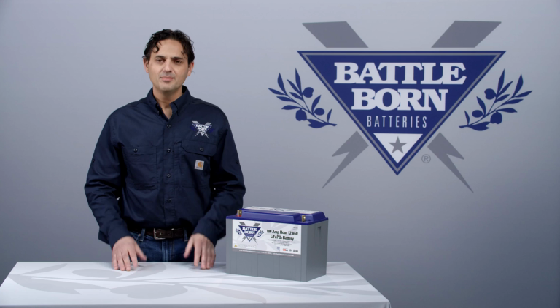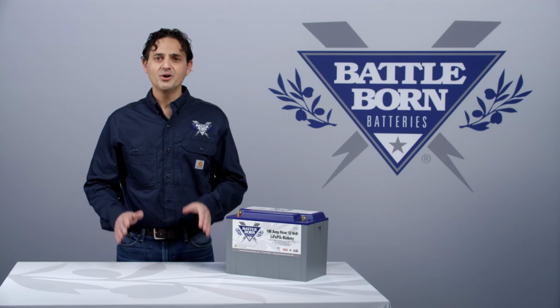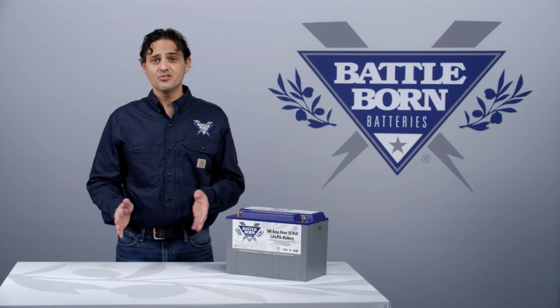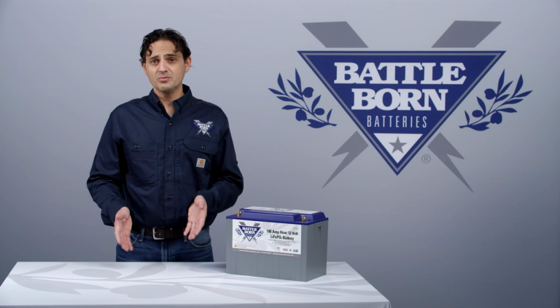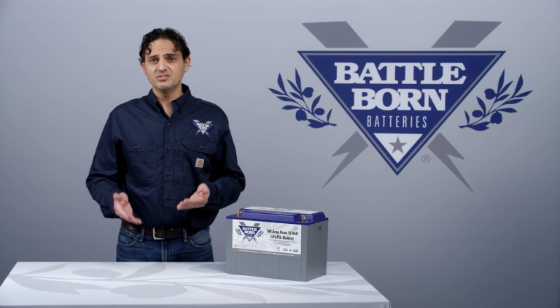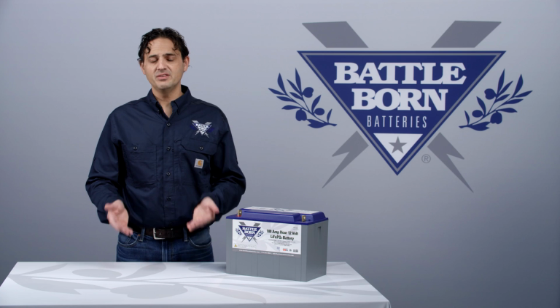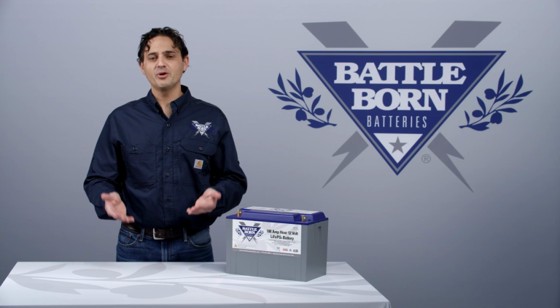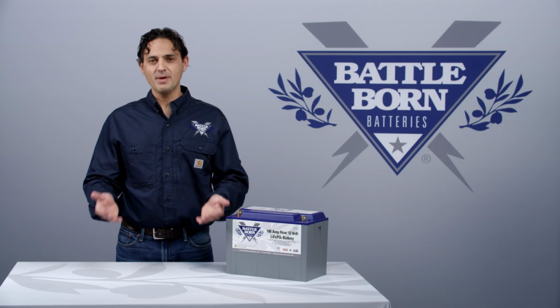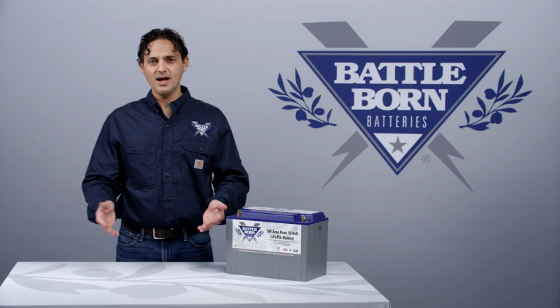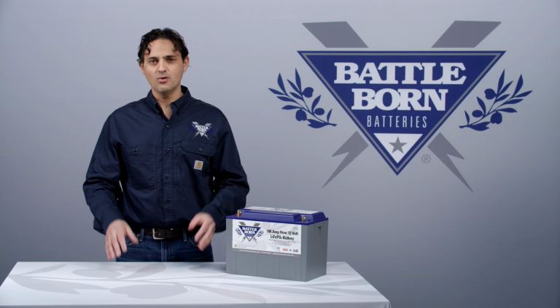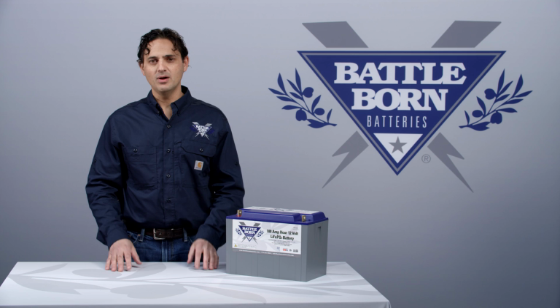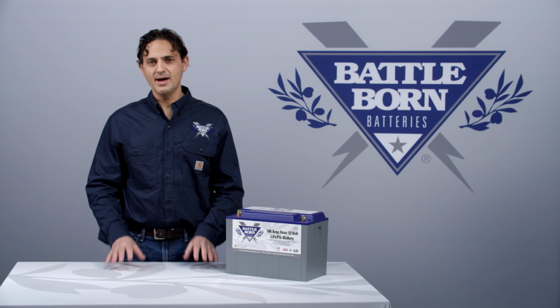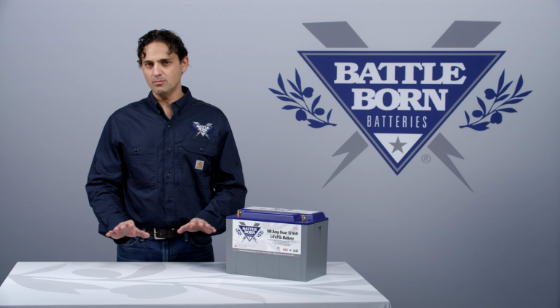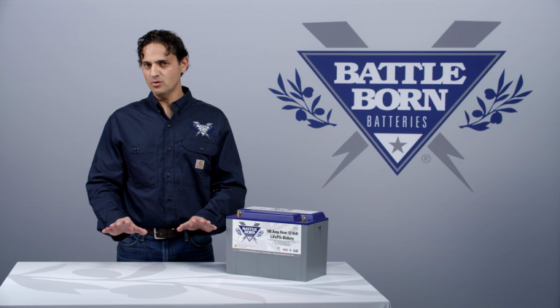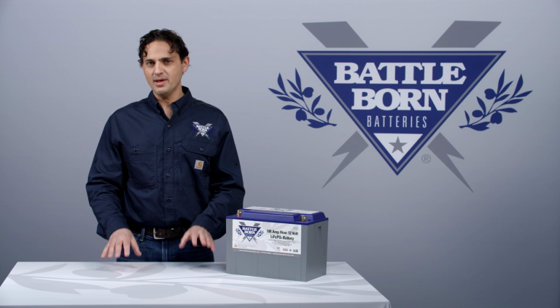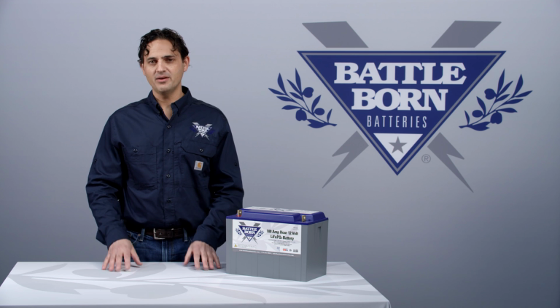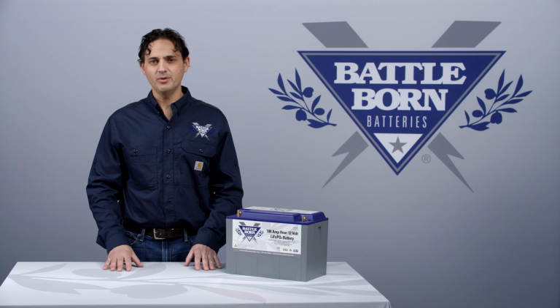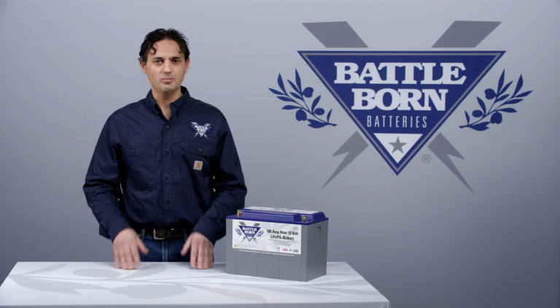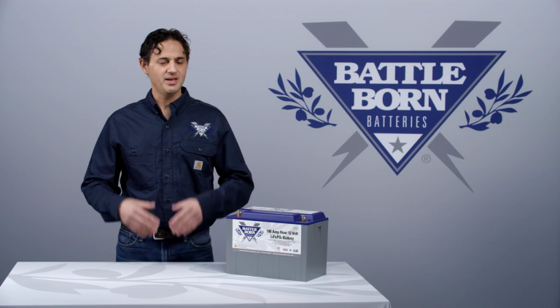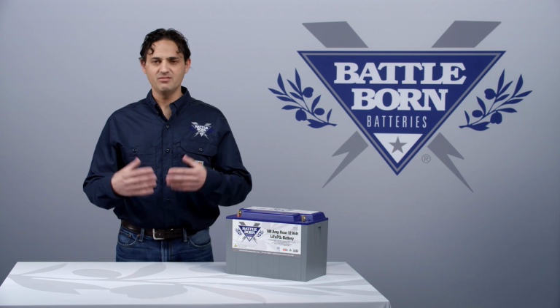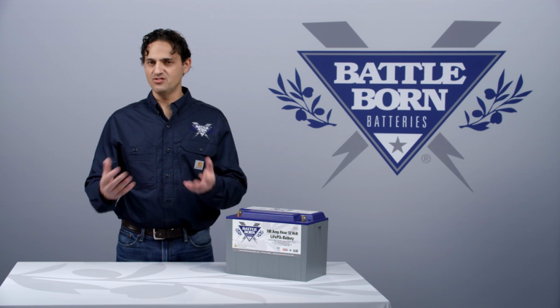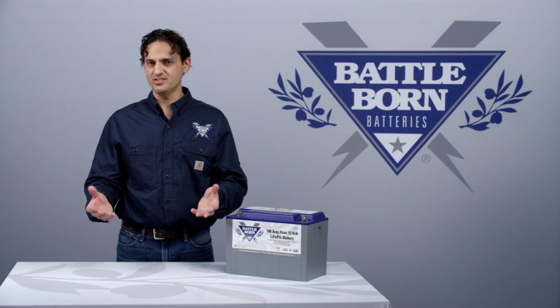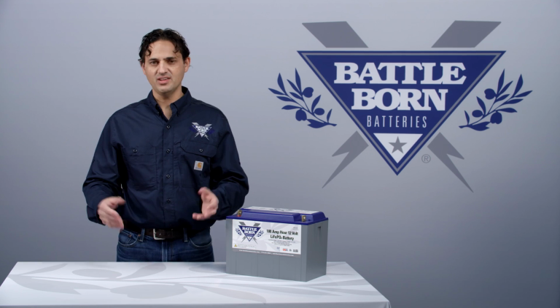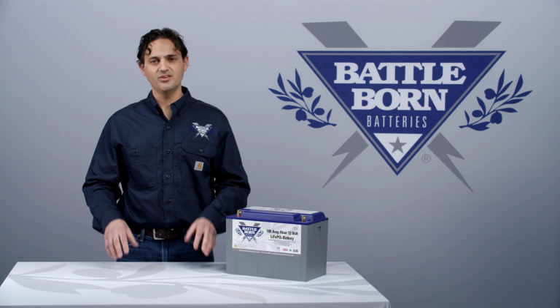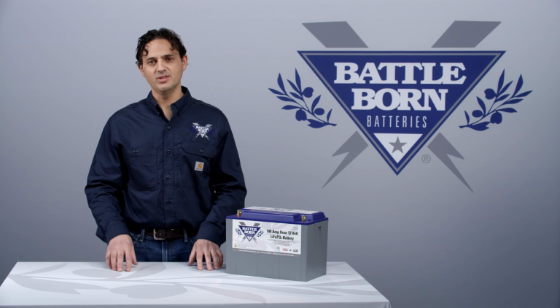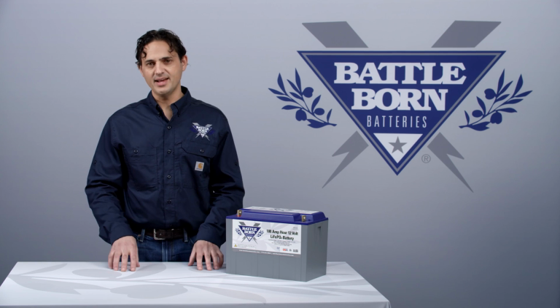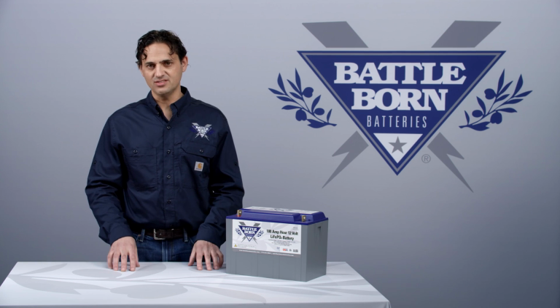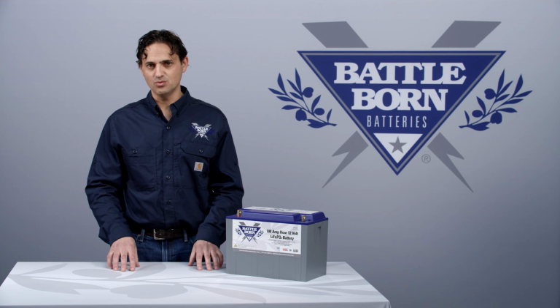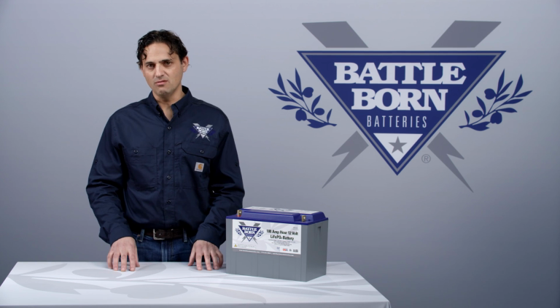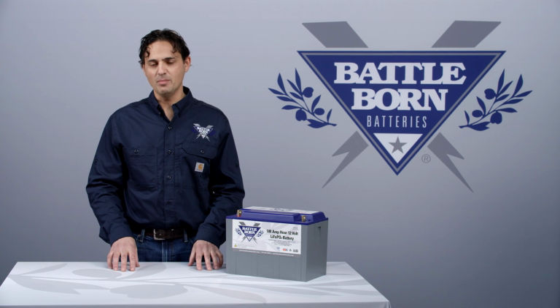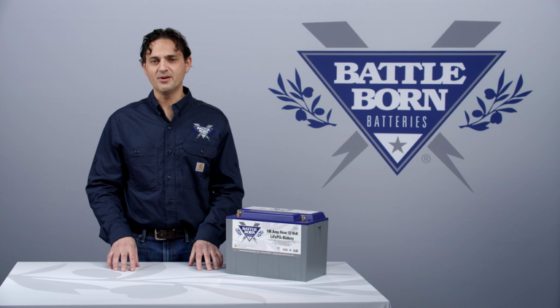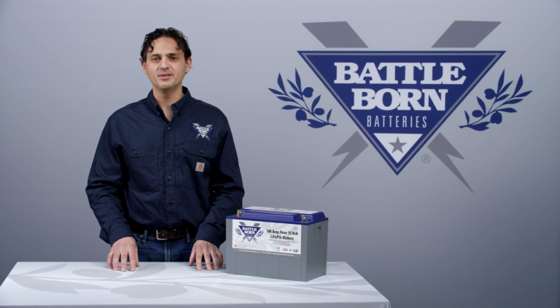But in terms of delivering power, a Battle Born battery will behave just like your lead-acid 12-volt battery.